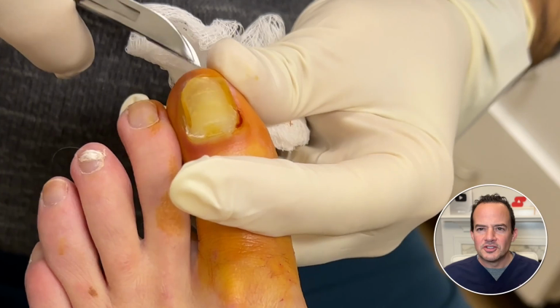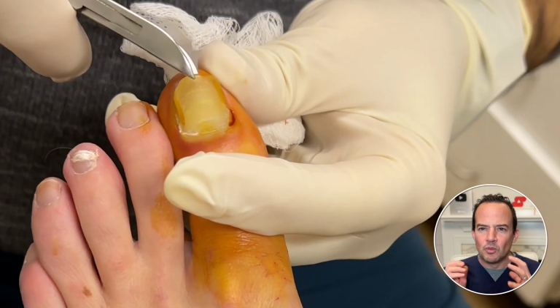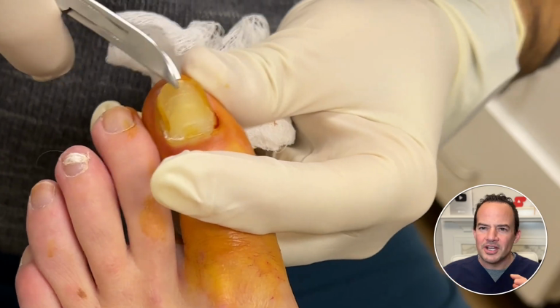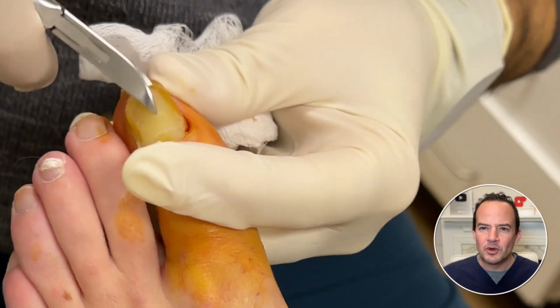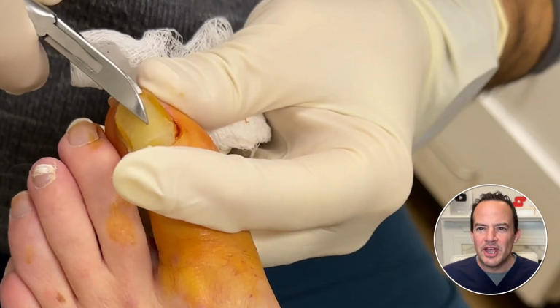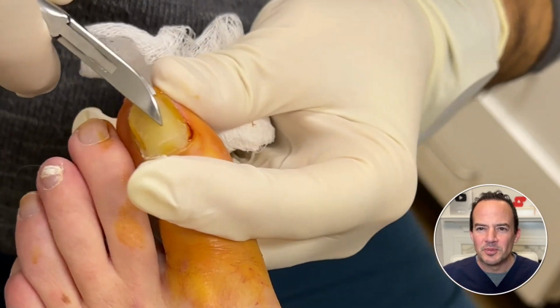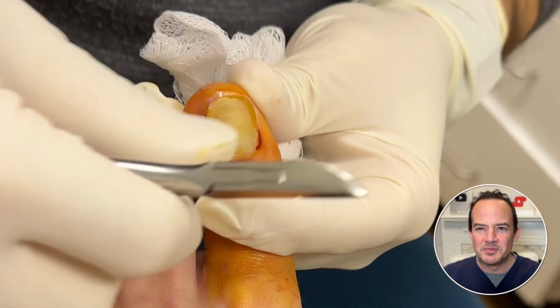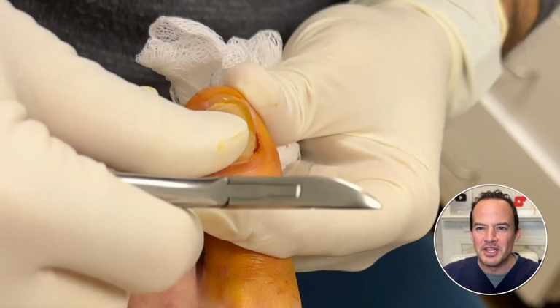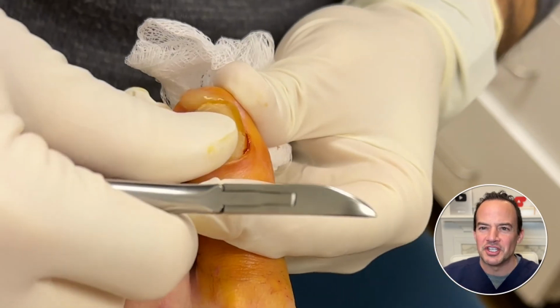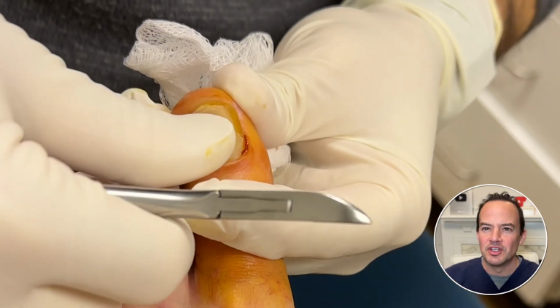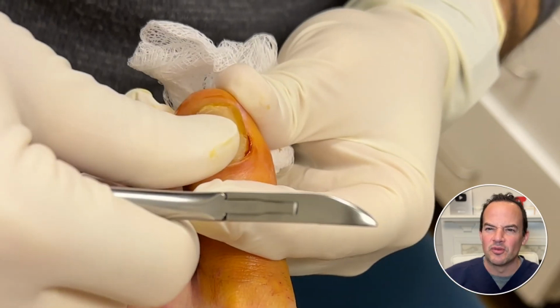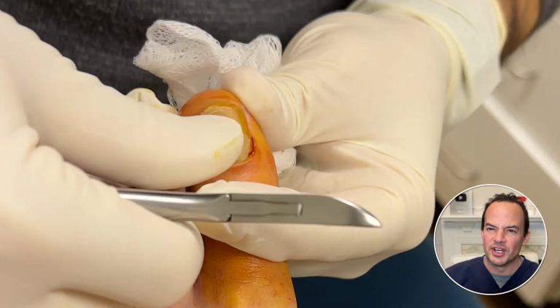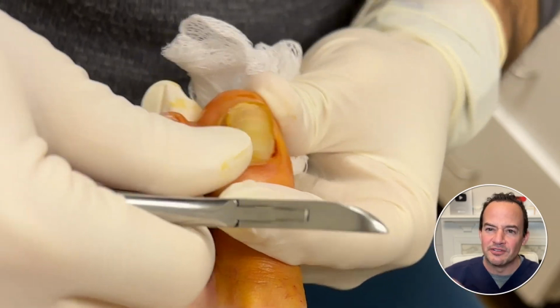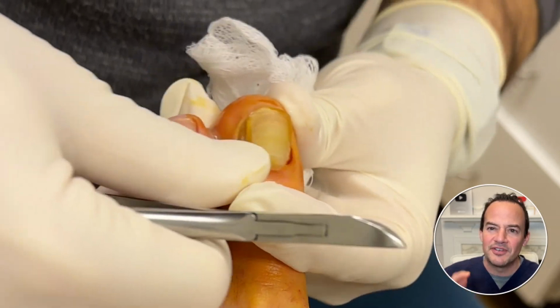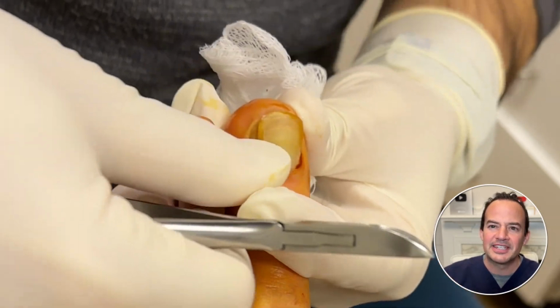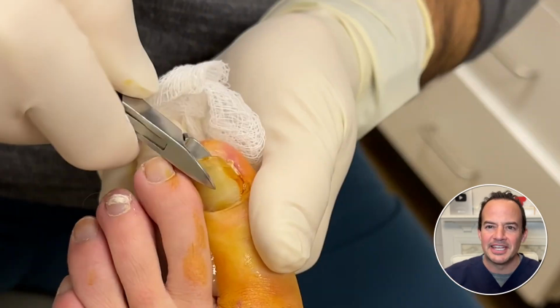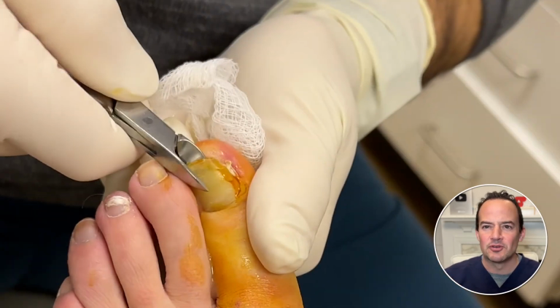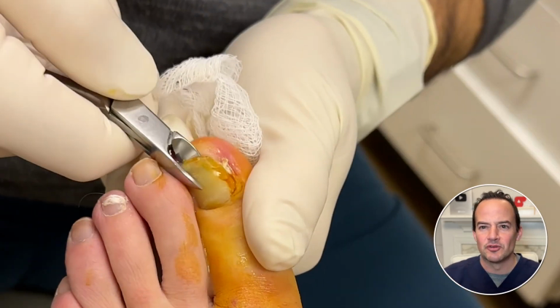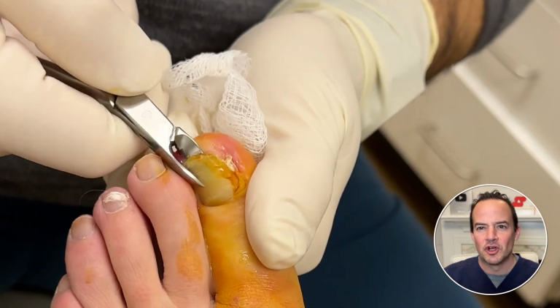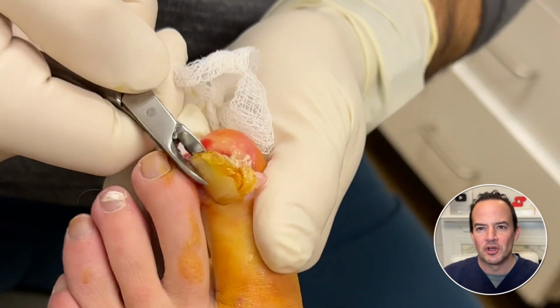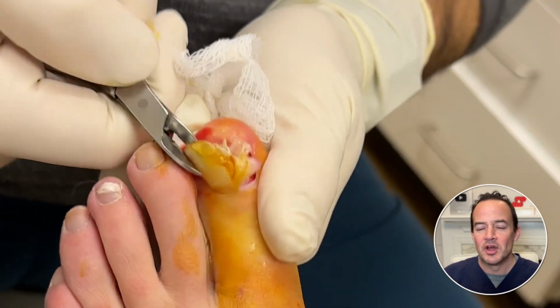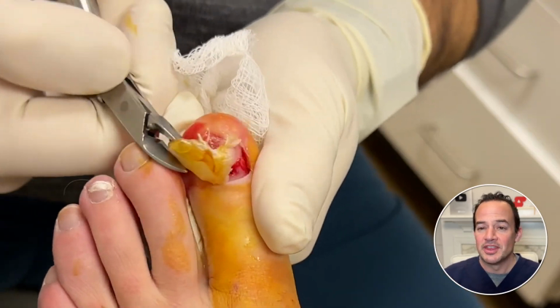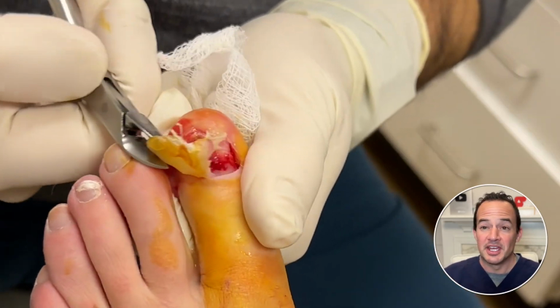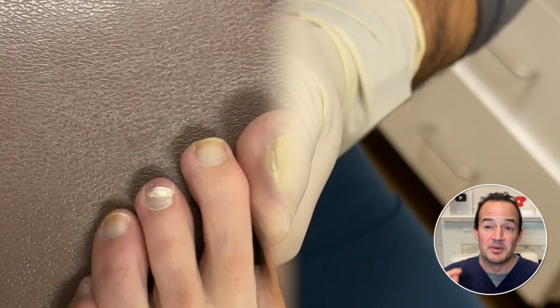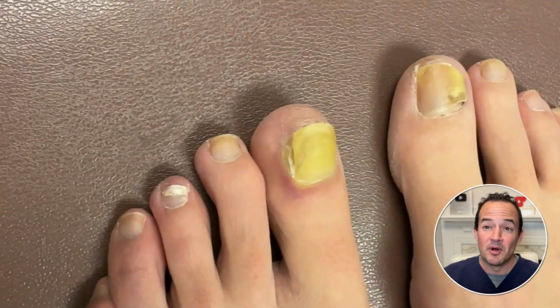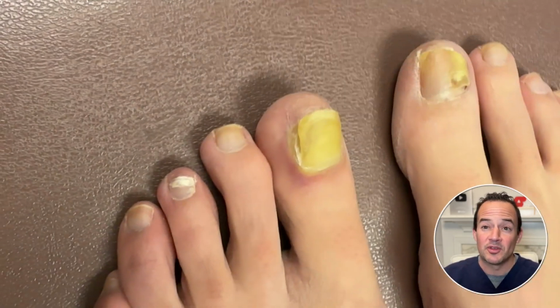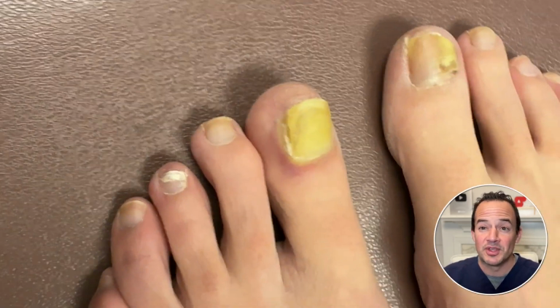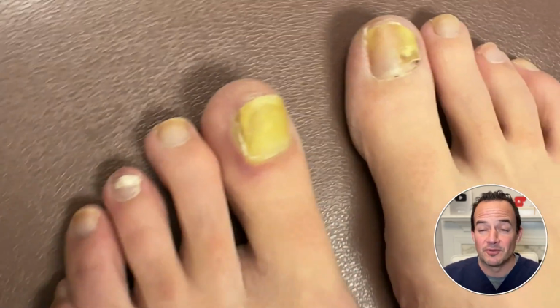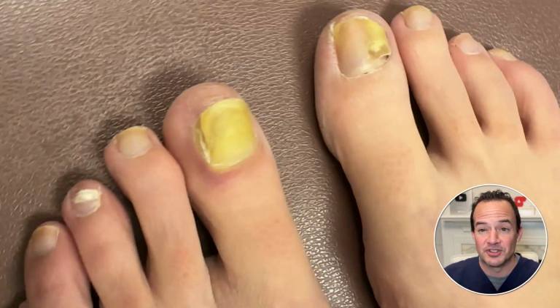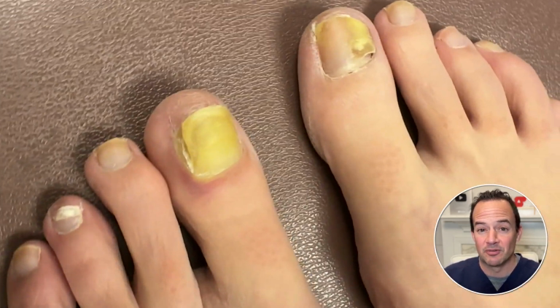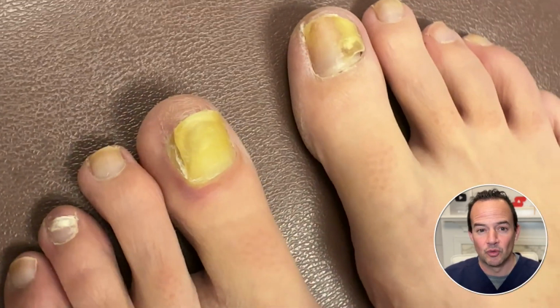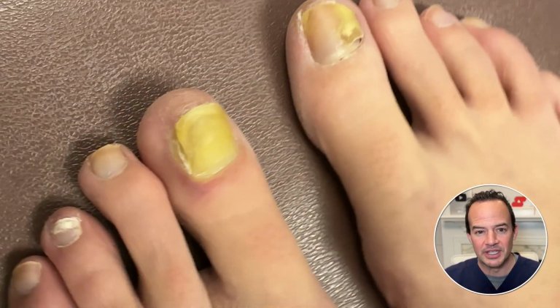Watch how we help this patient get over an infected ingrown toenail that had been bothering them for several weeks.